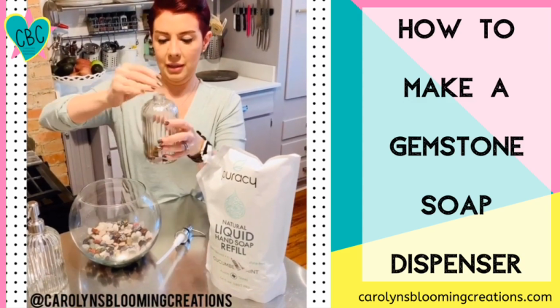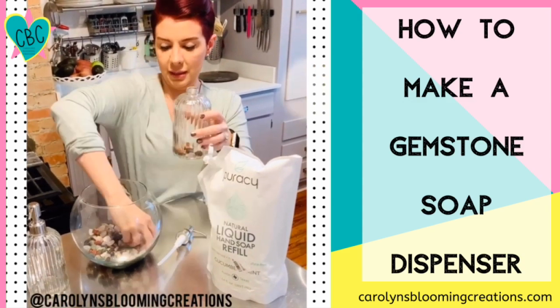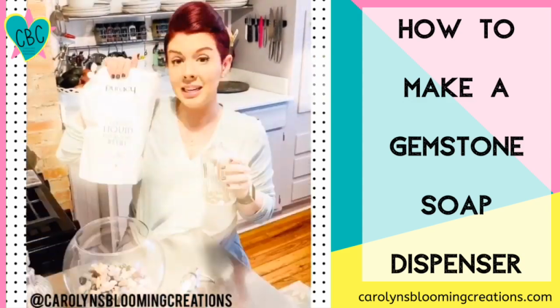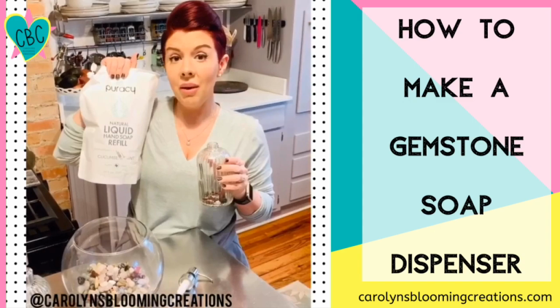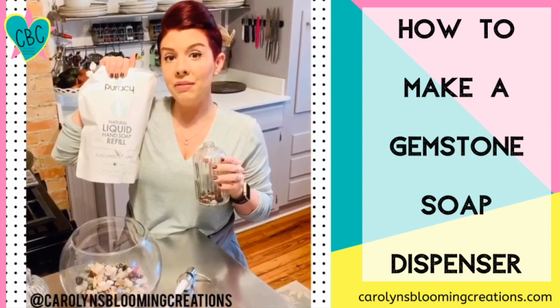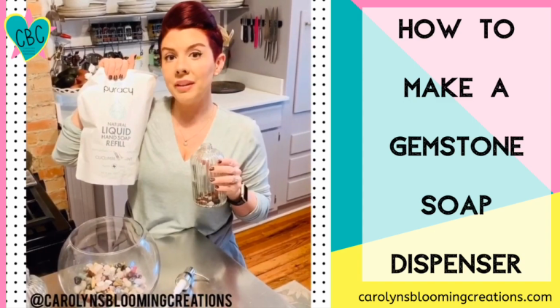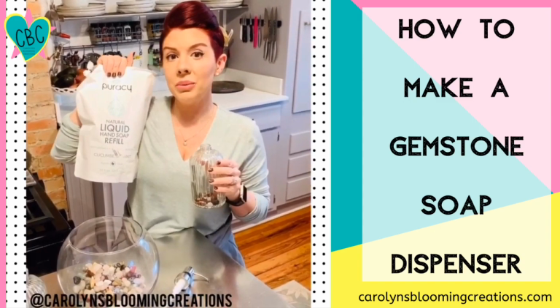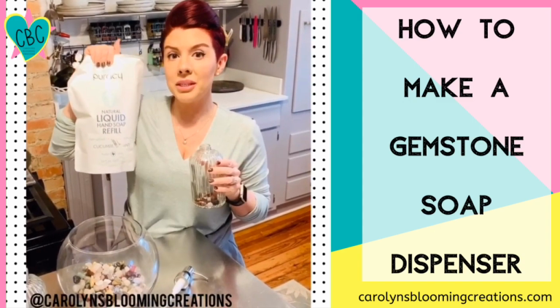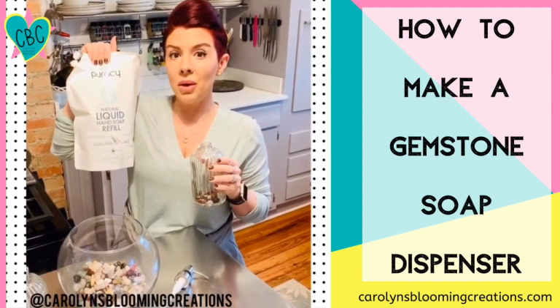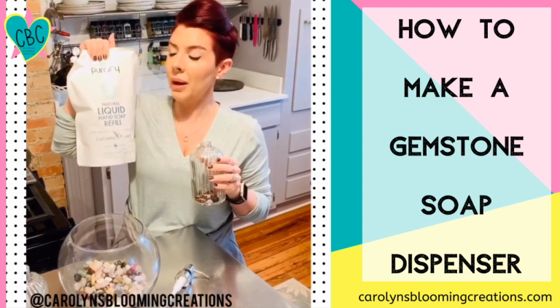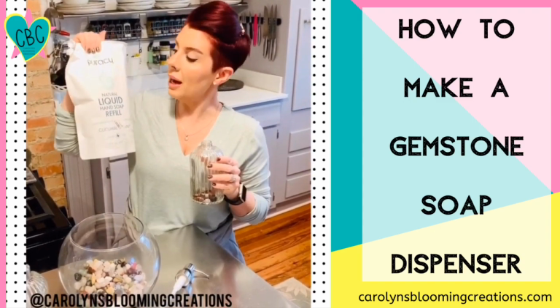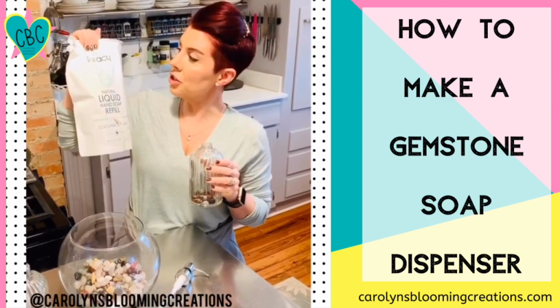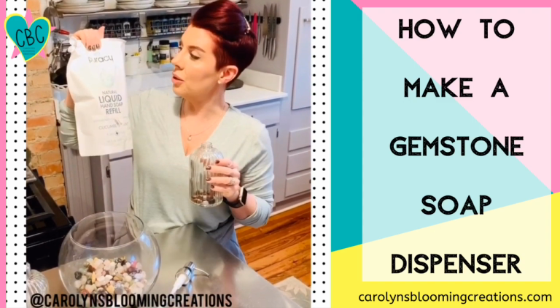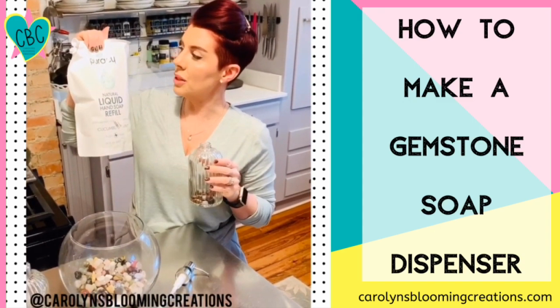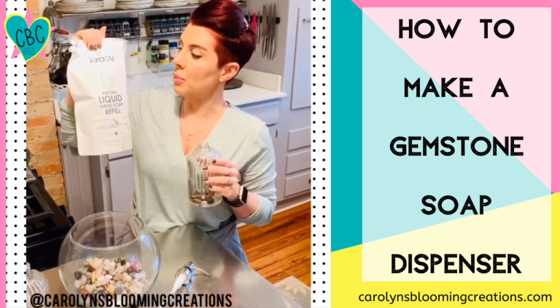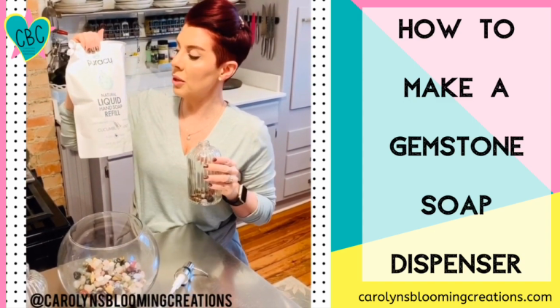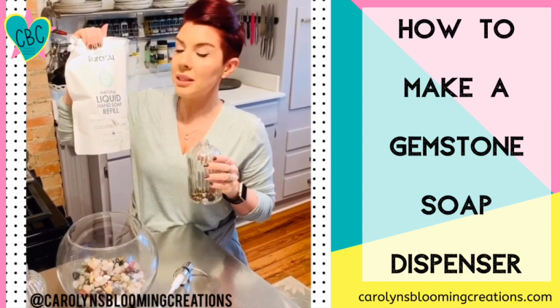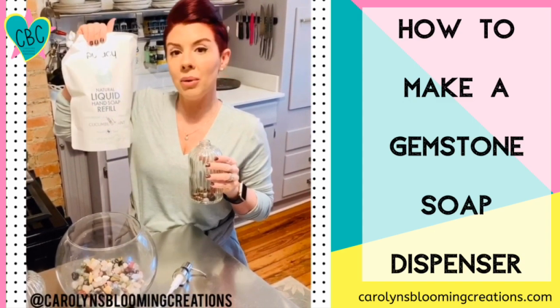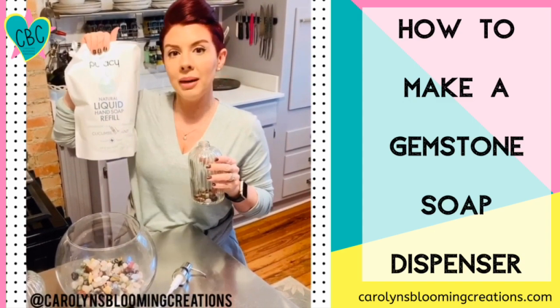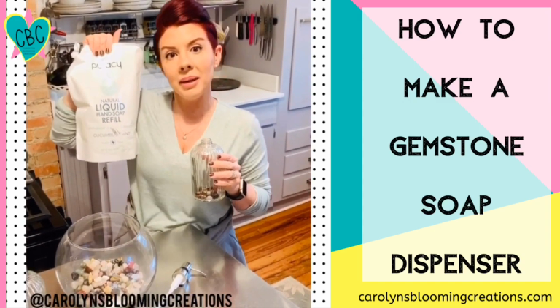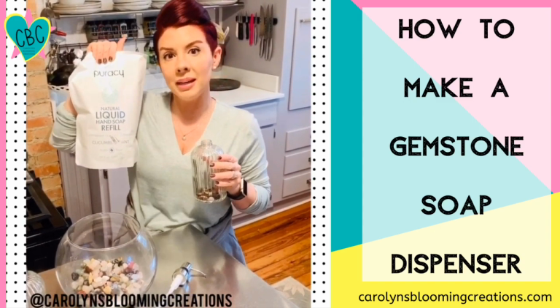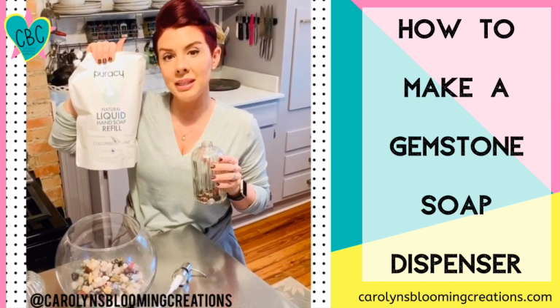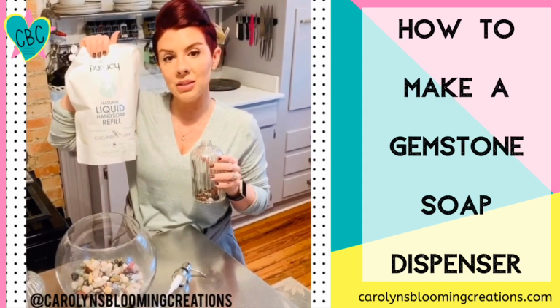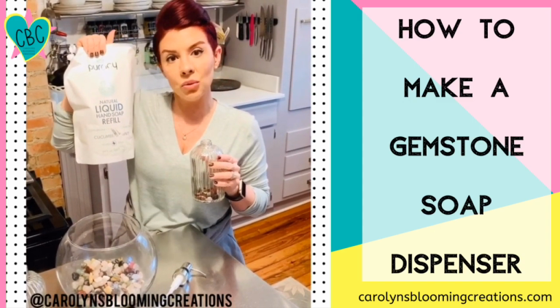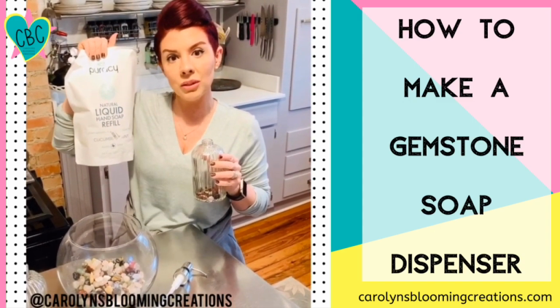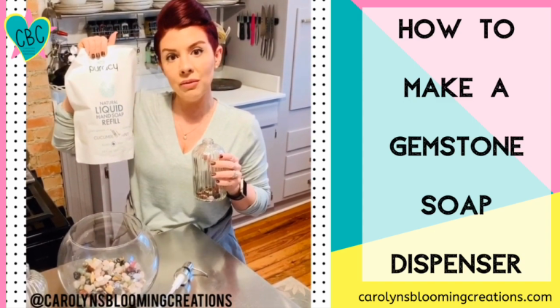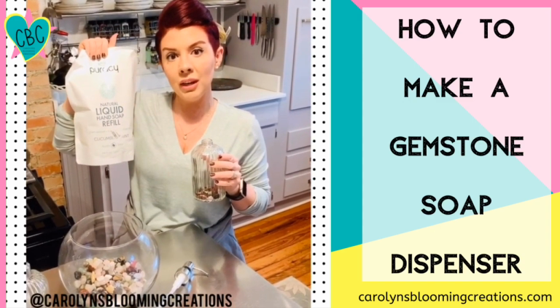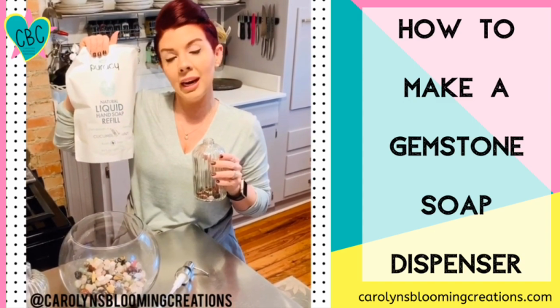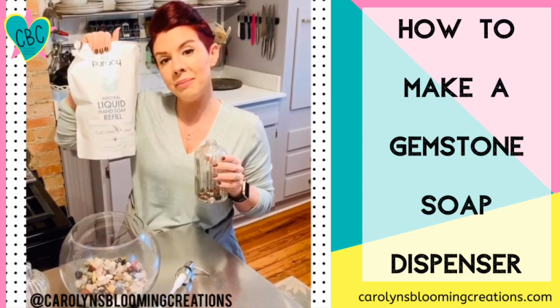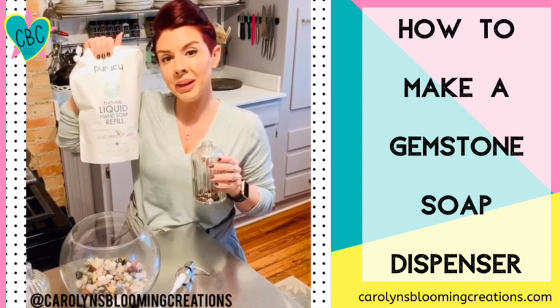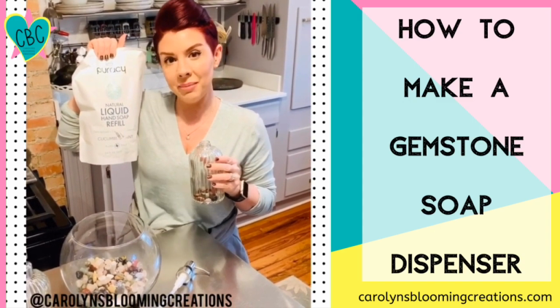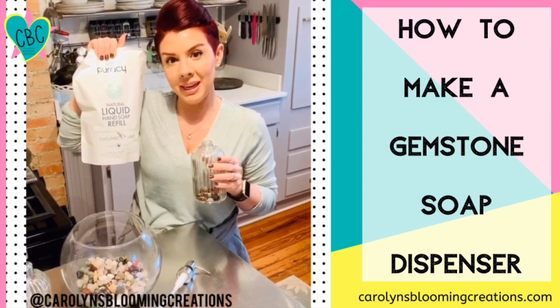Now we fill it with soap. I chose the Piracy brand because it's cruelty-free and plant-based.